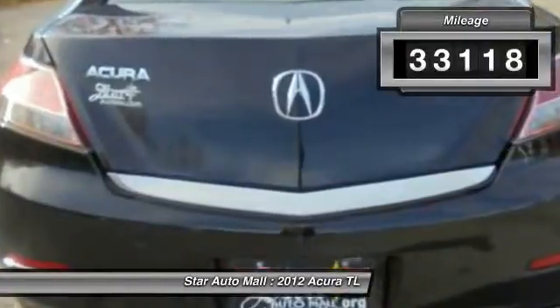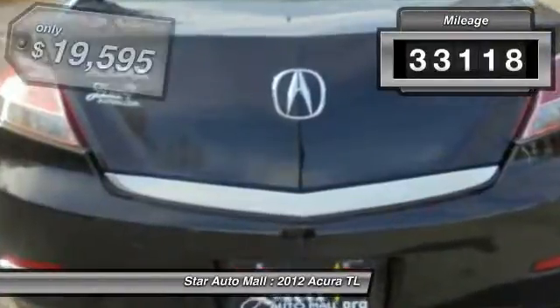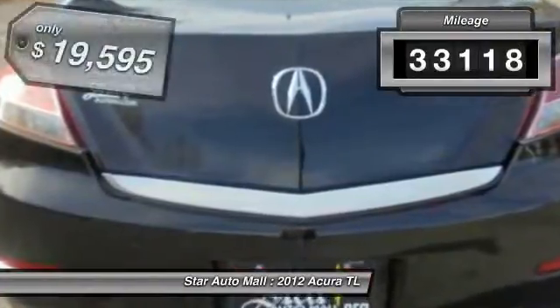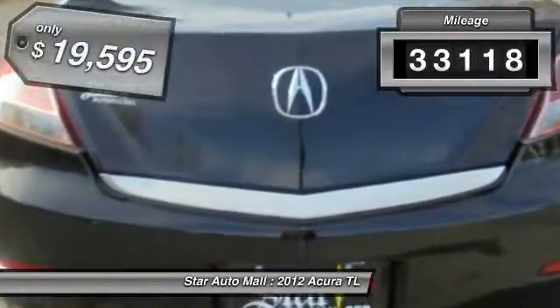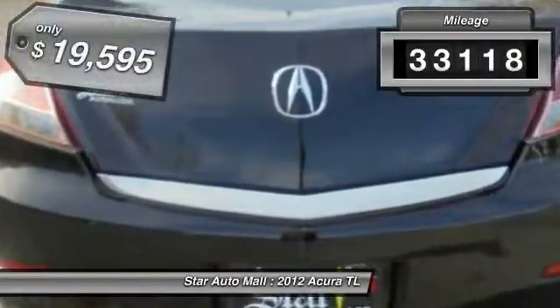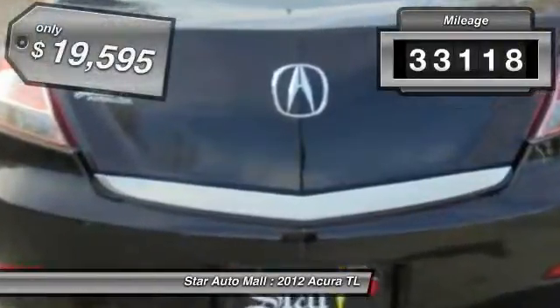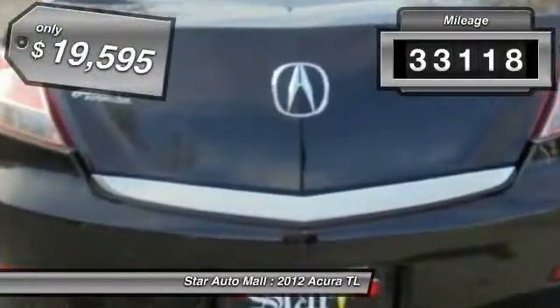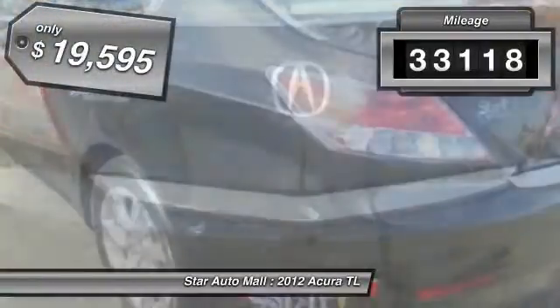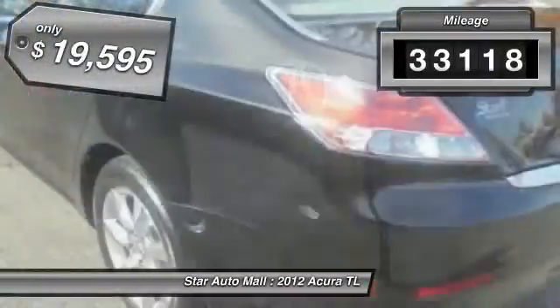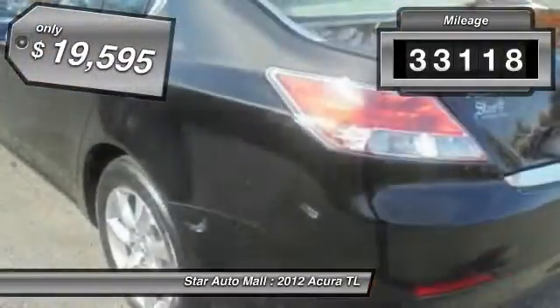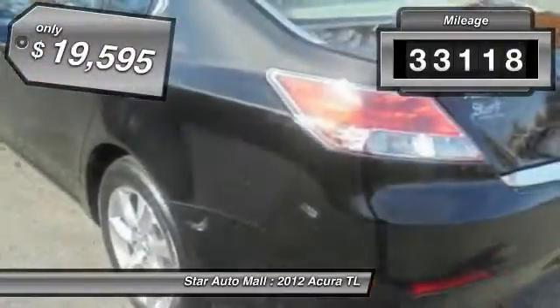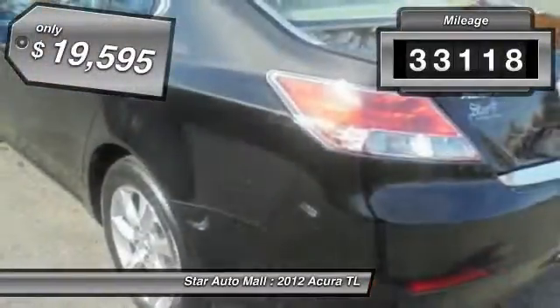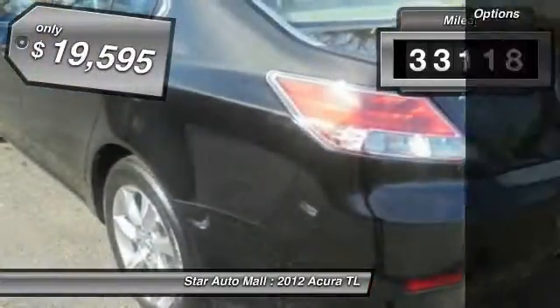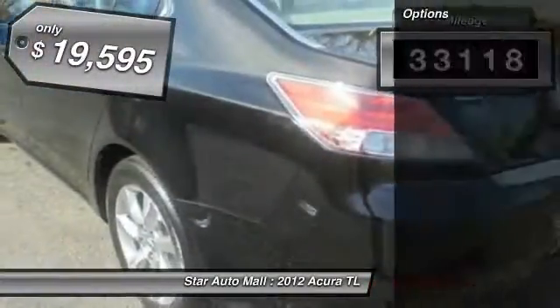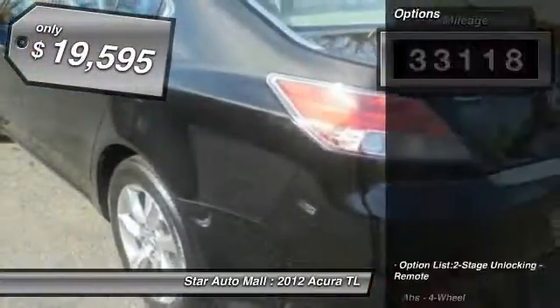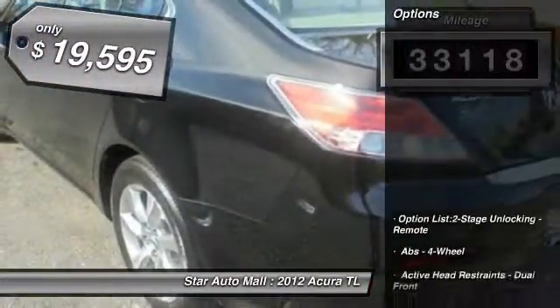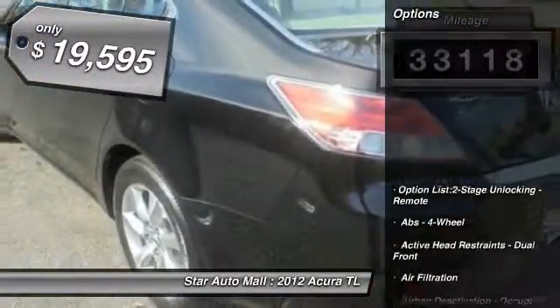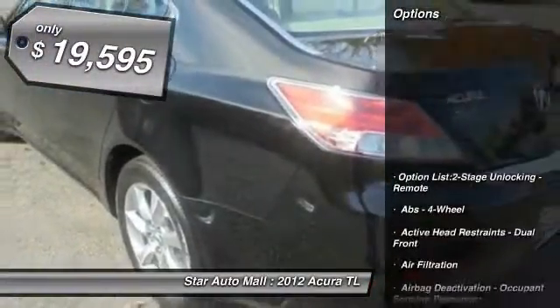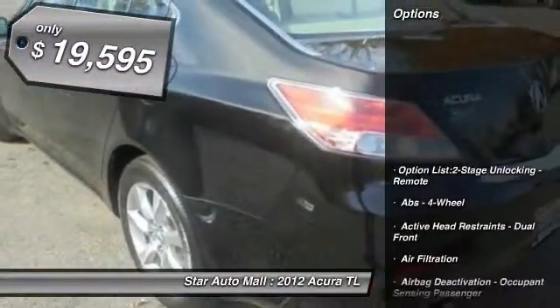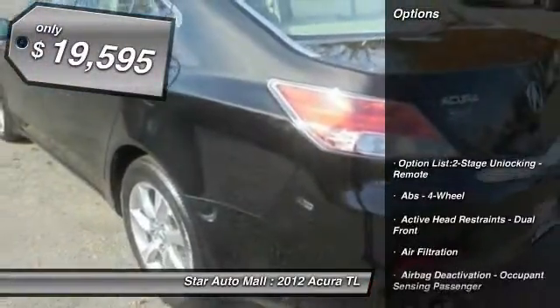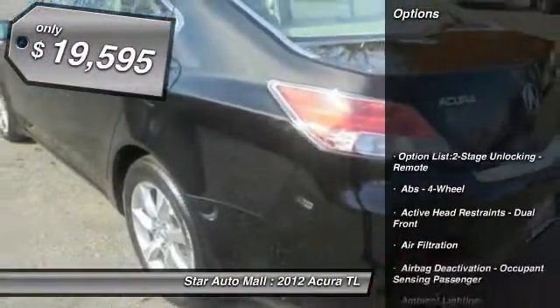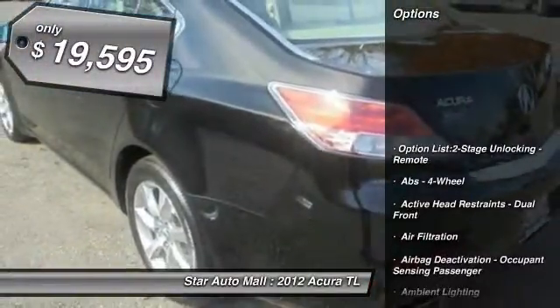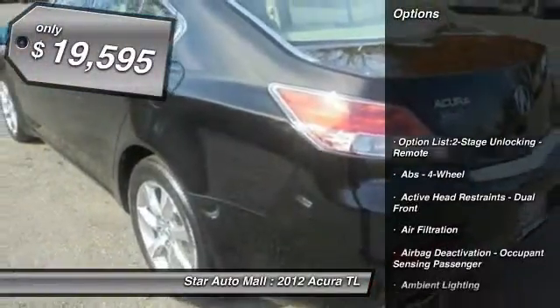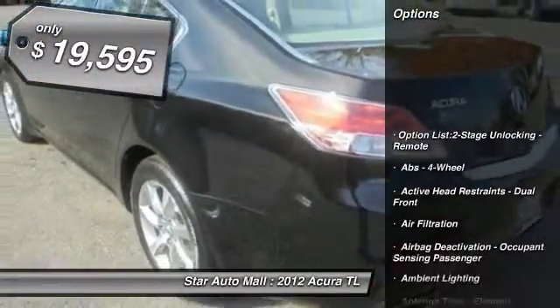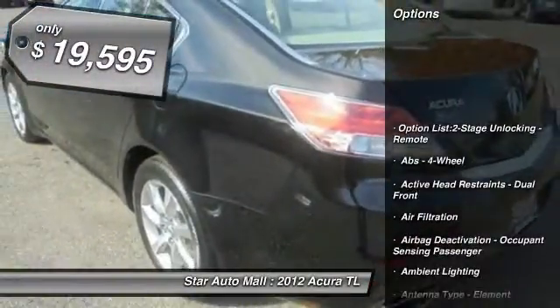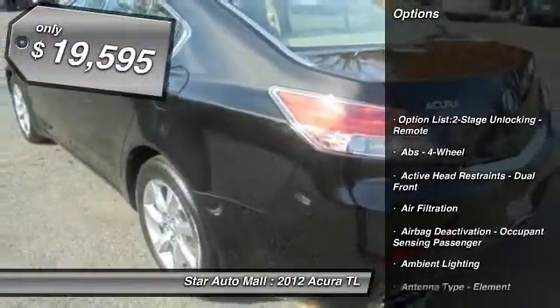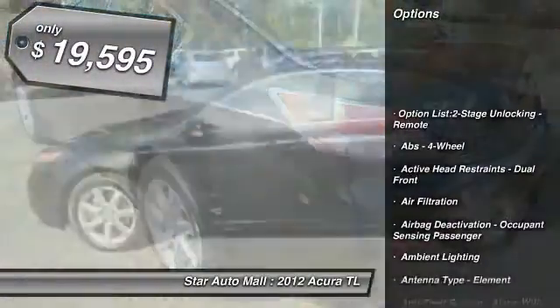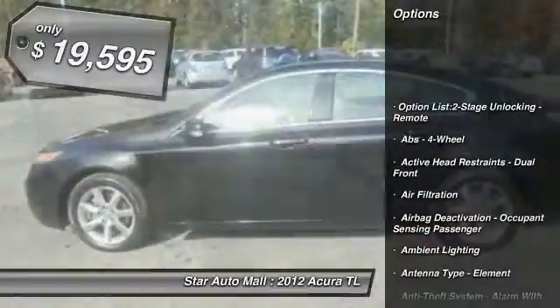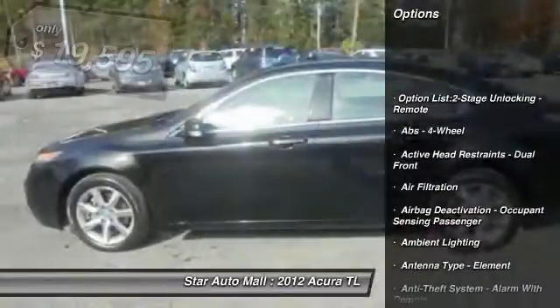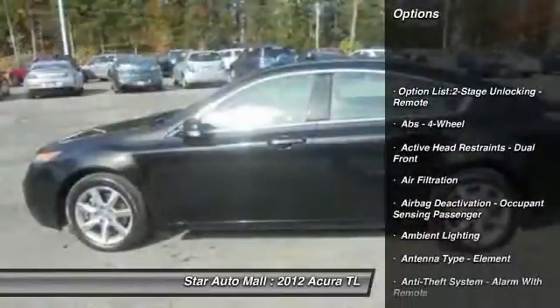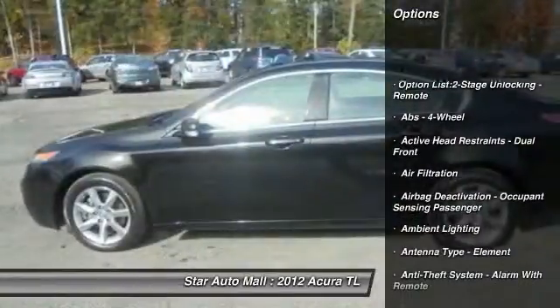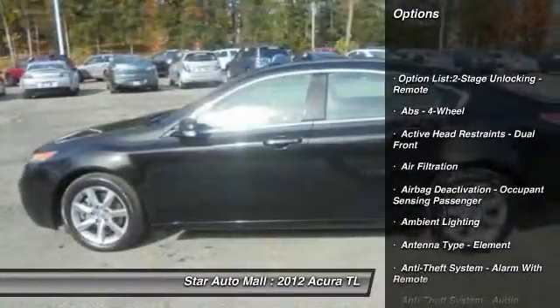This vehicle has less than 35,000 miles and is priced below $20,000.